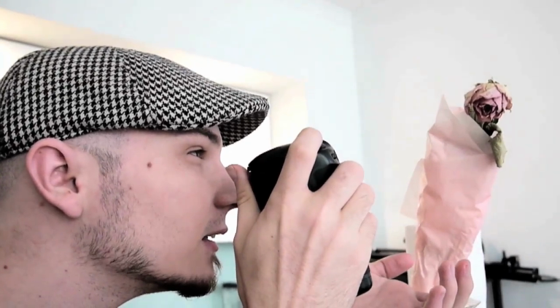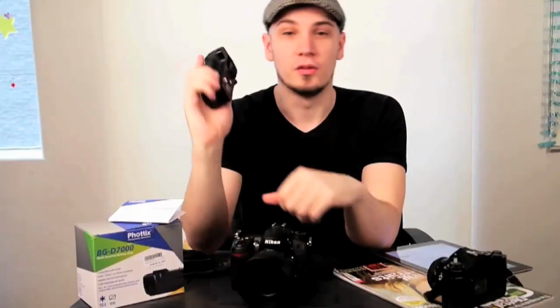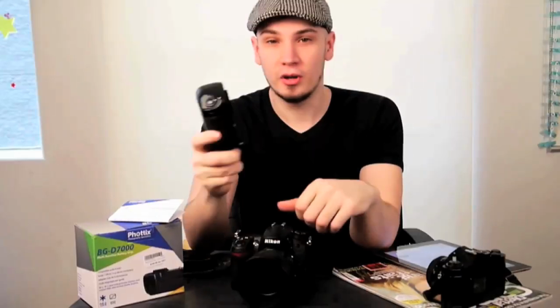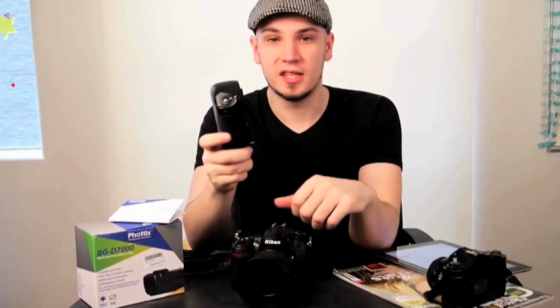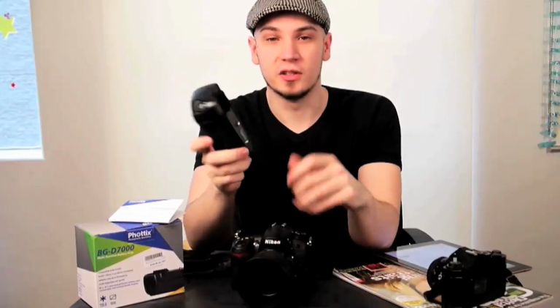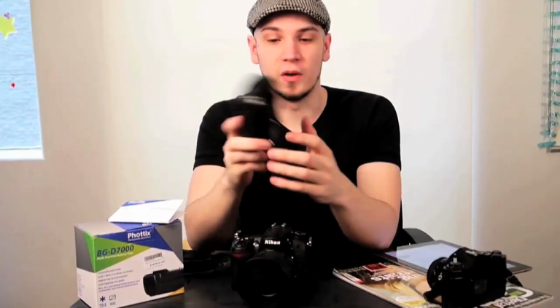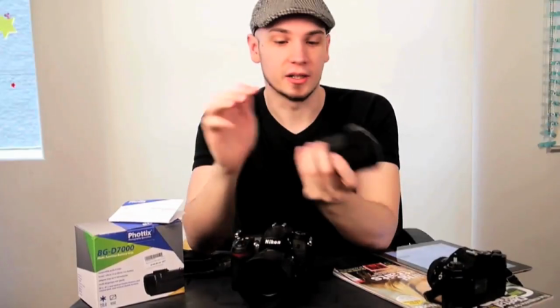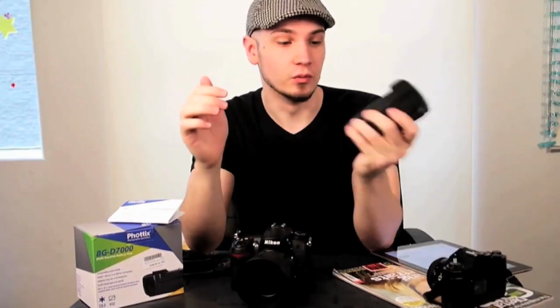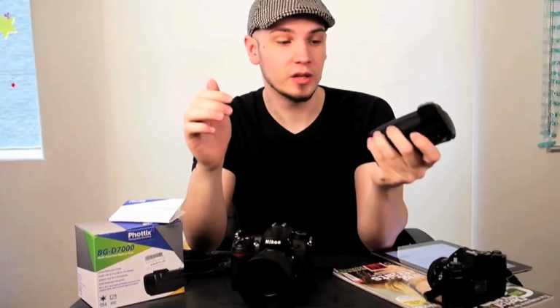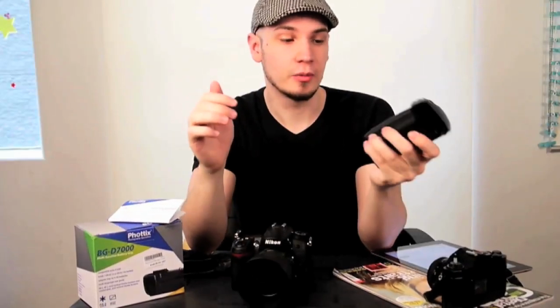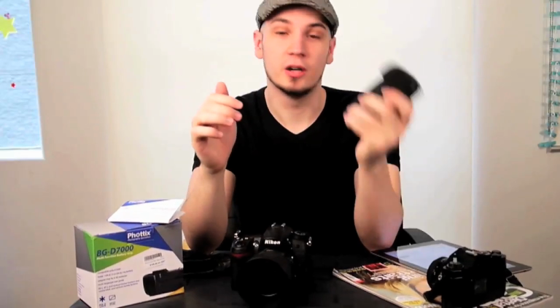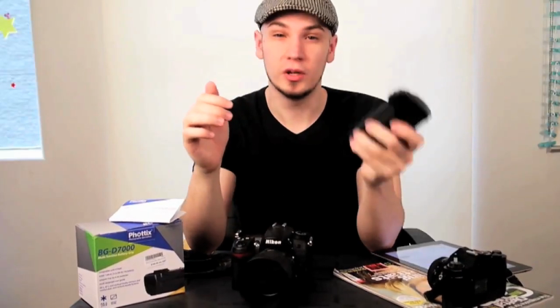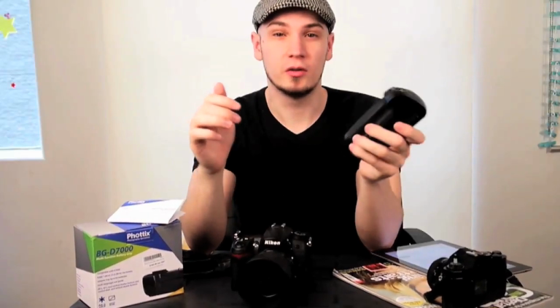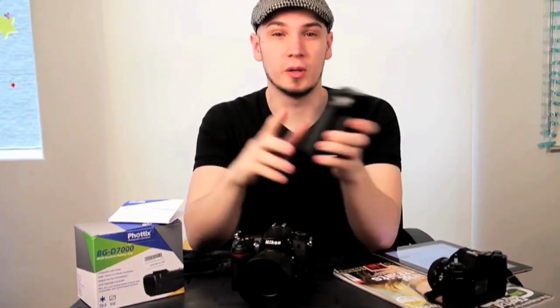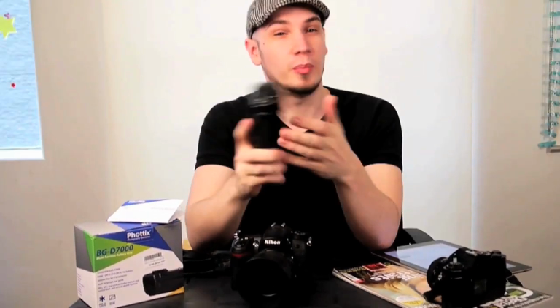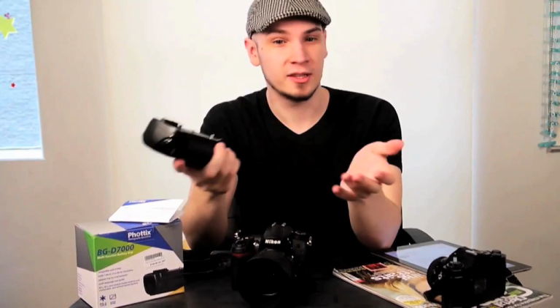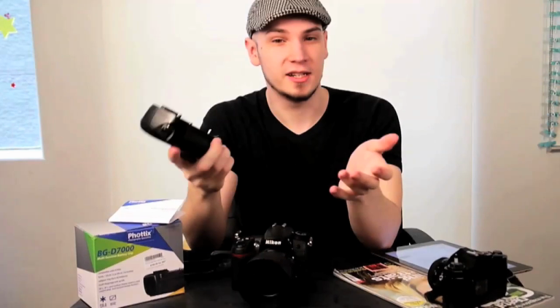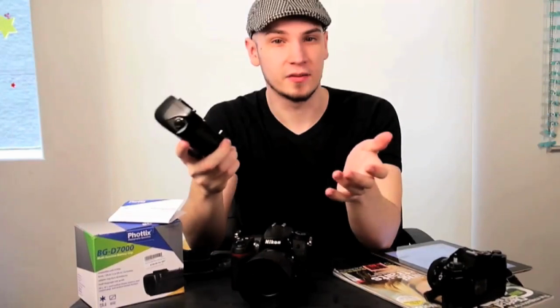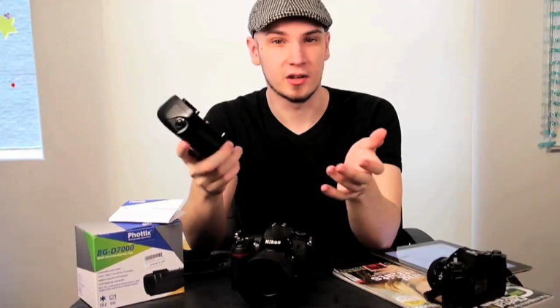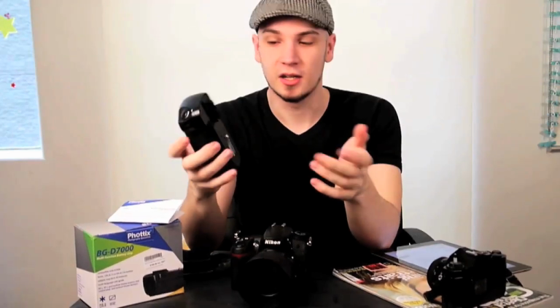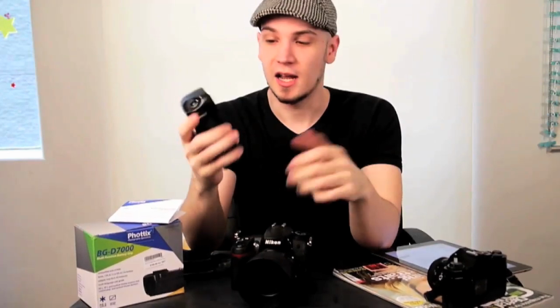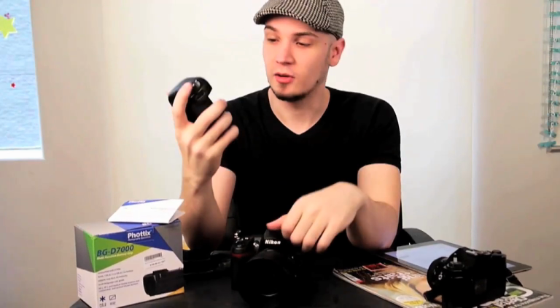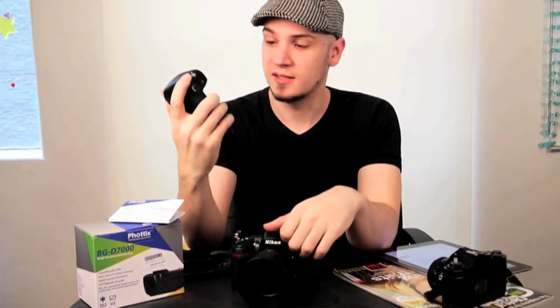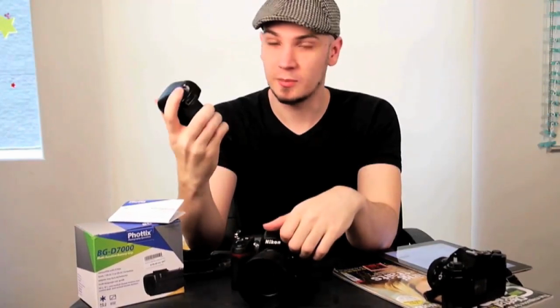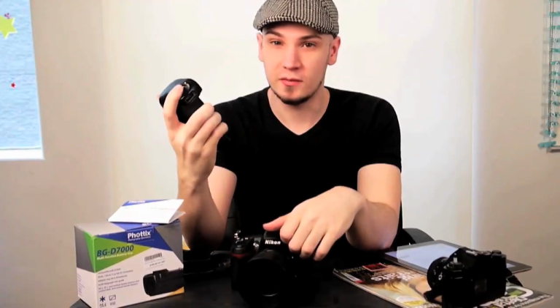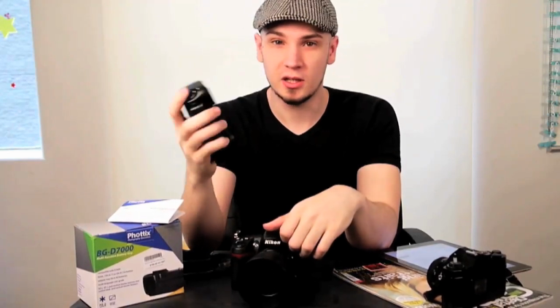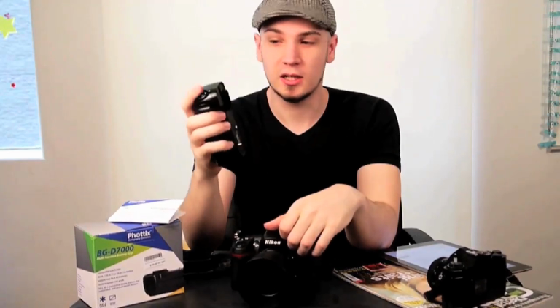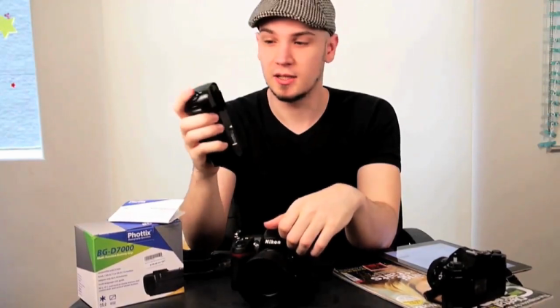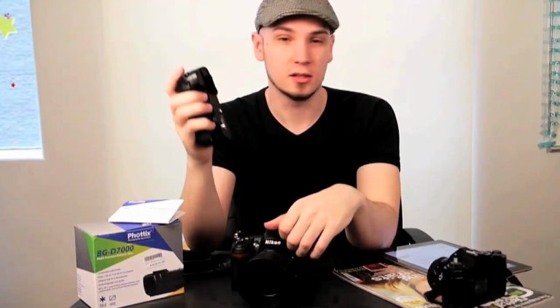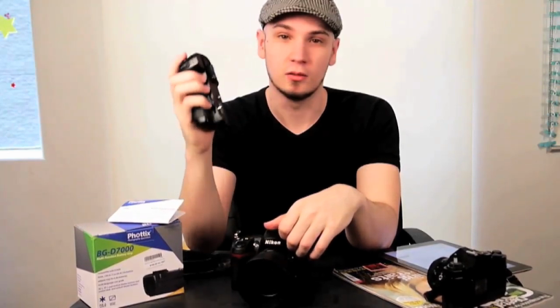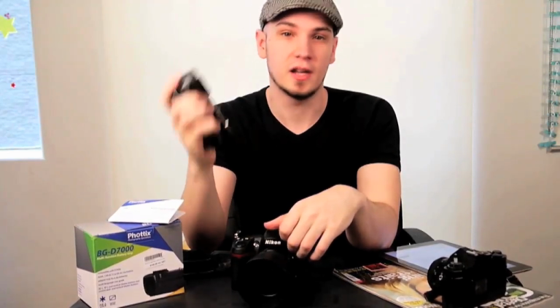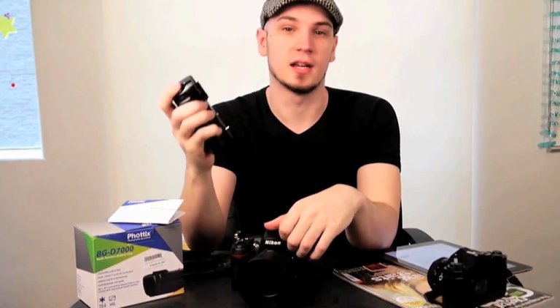The rubber on this thing feels great. It's really rubbery, really grippy, better than the D7000. And after about six months of using it, it's still fantastic.